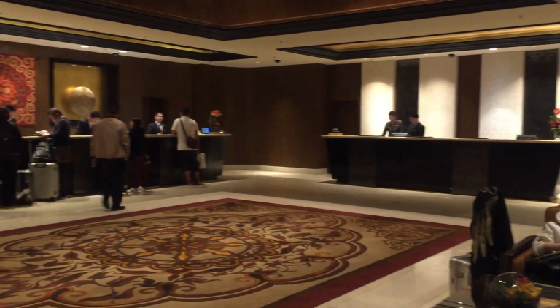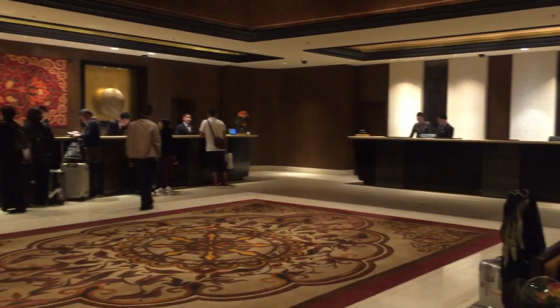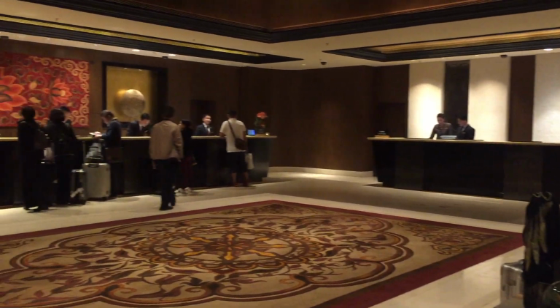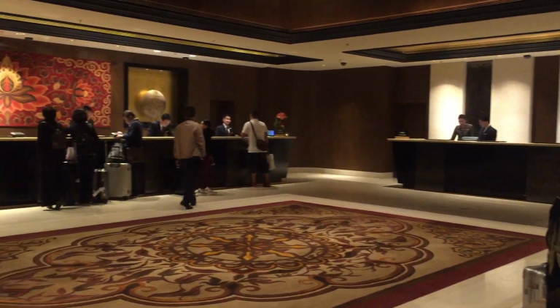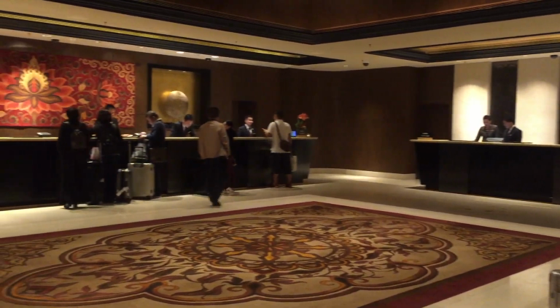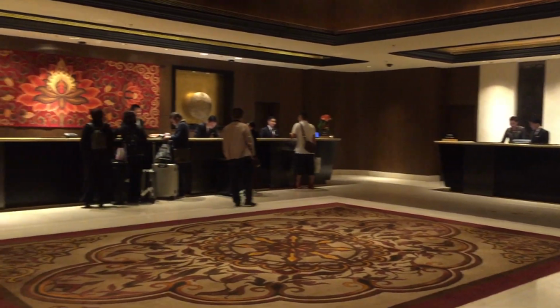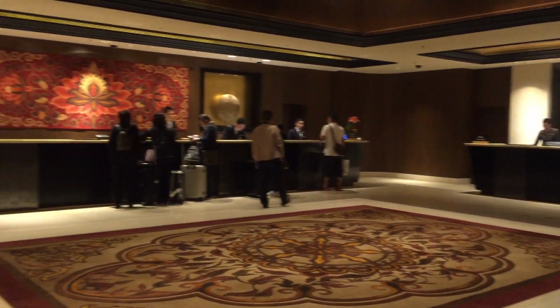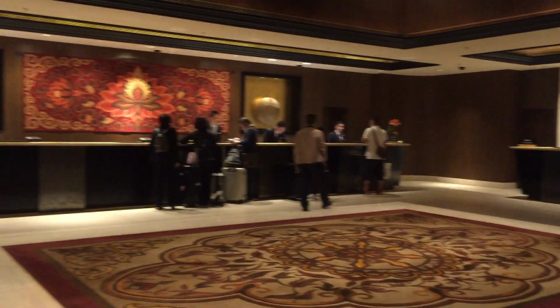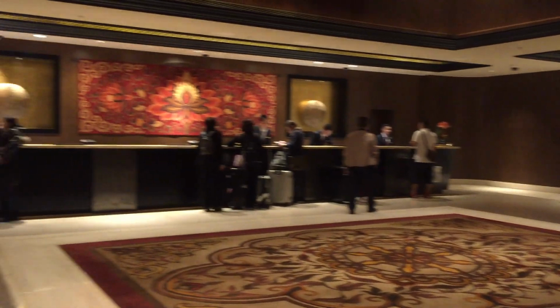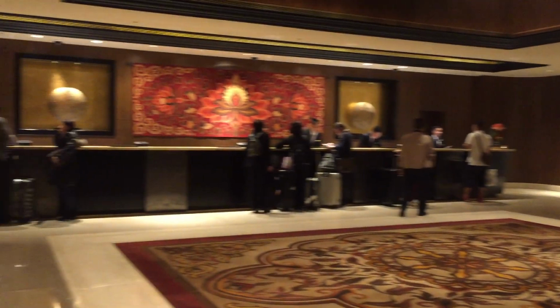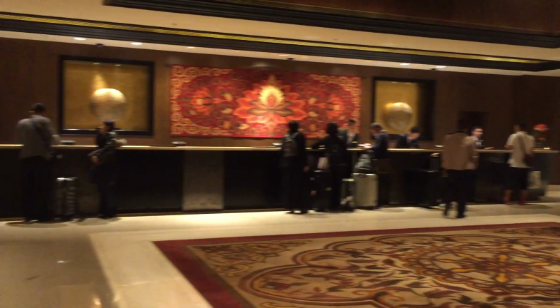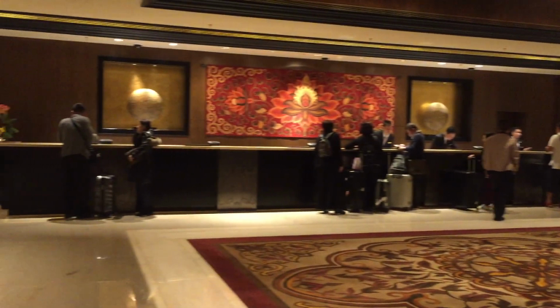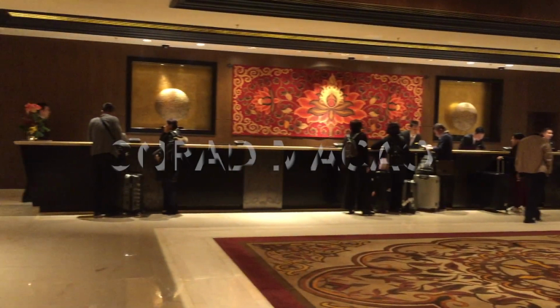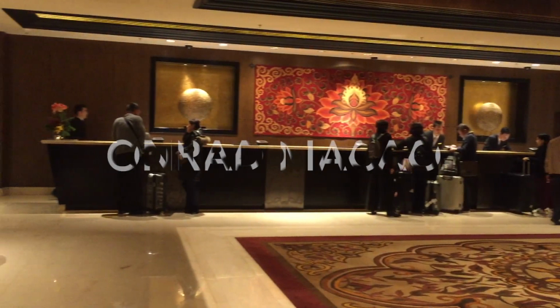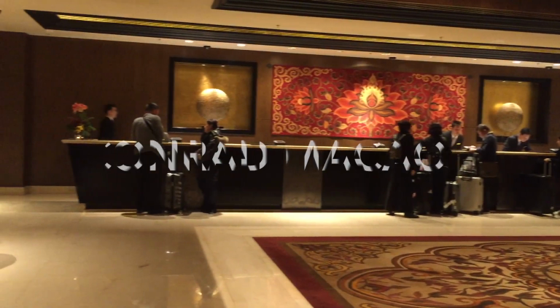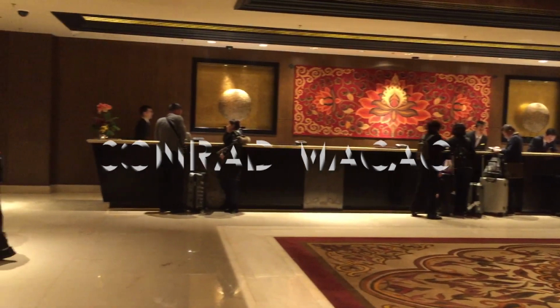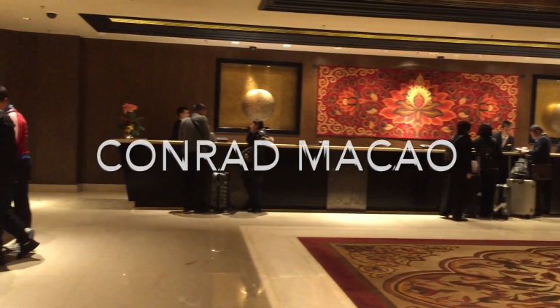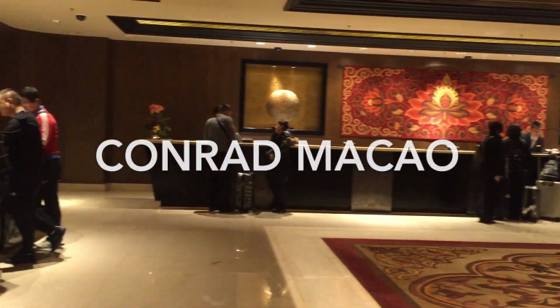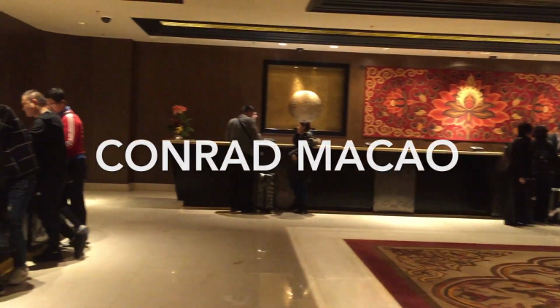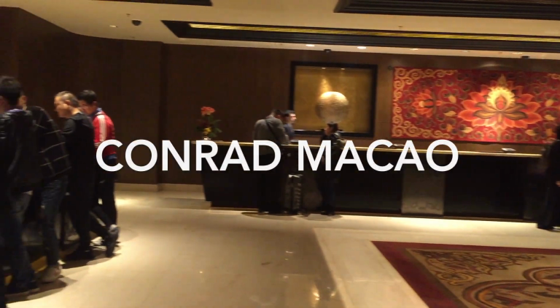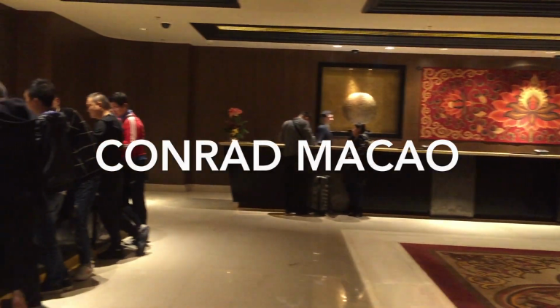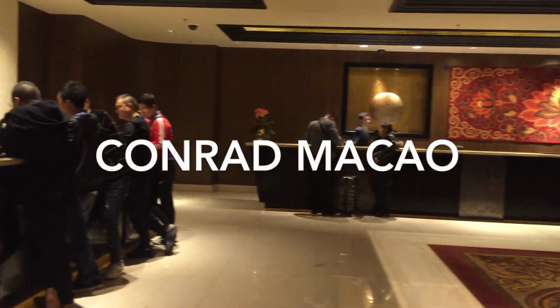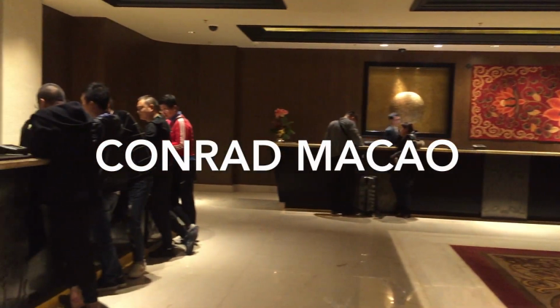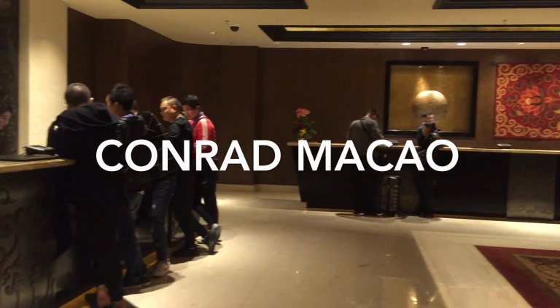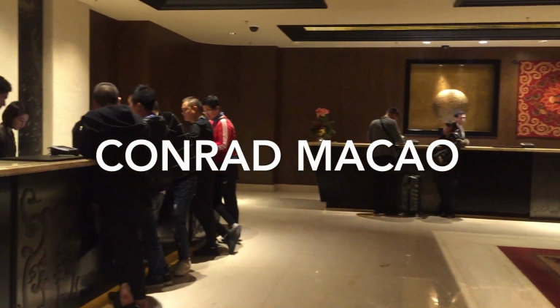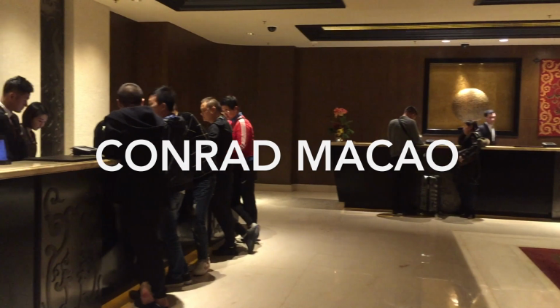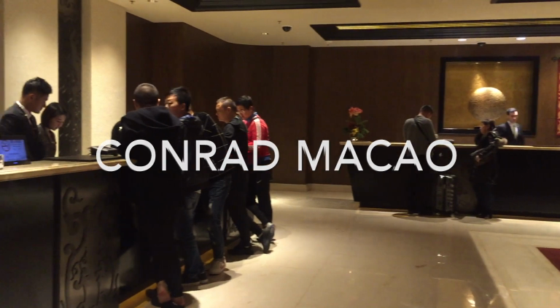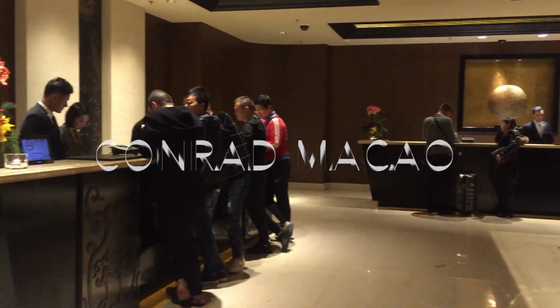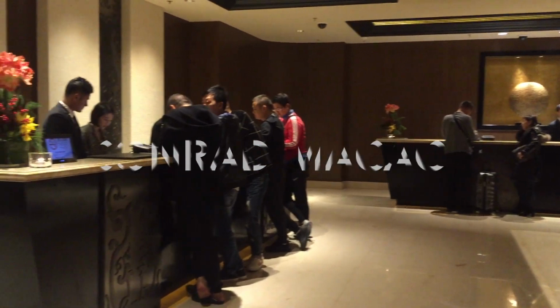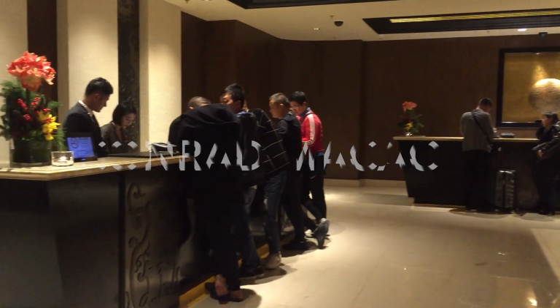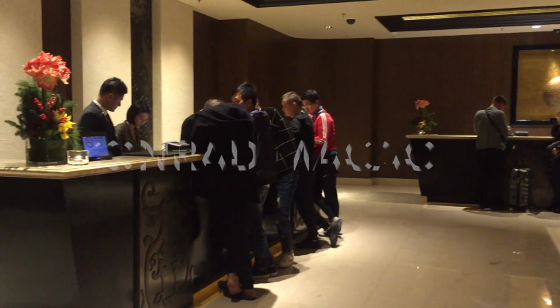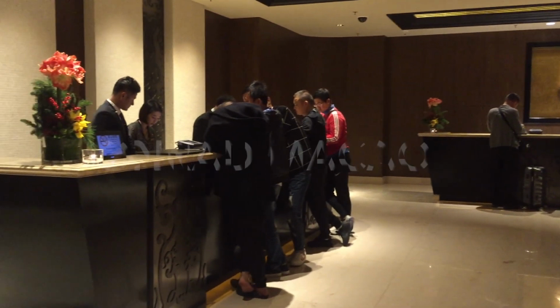Today we're going to review the Conrad Macau Hotel in Cotai Central, Macau.